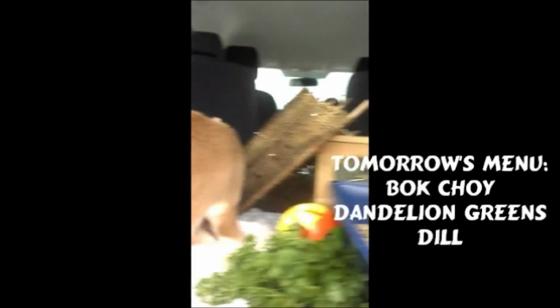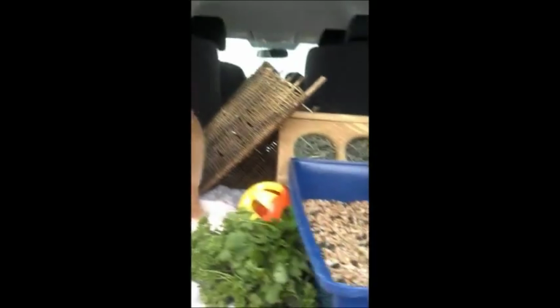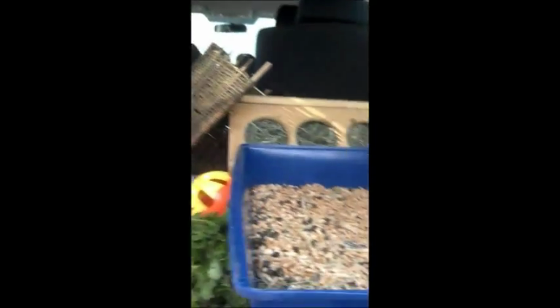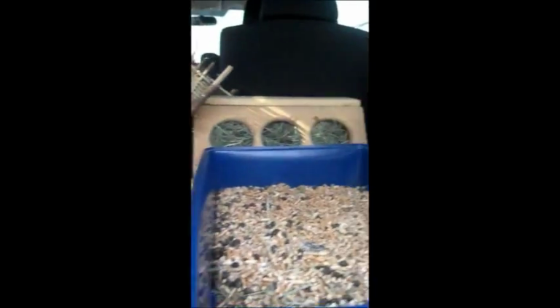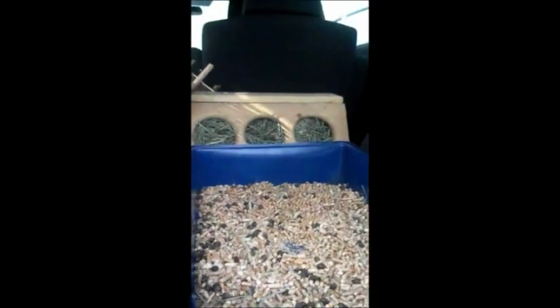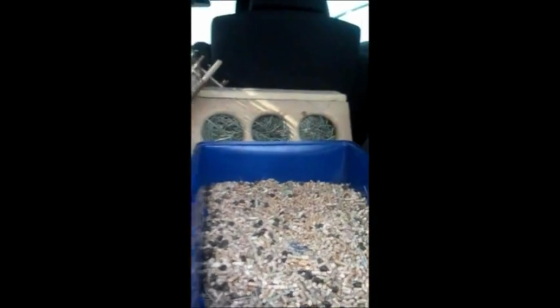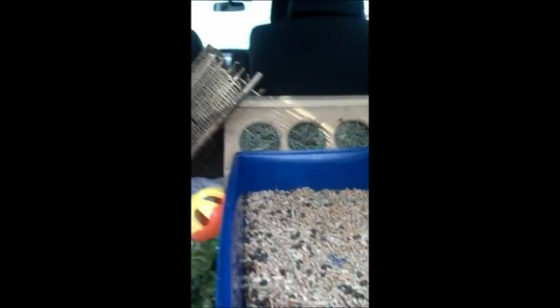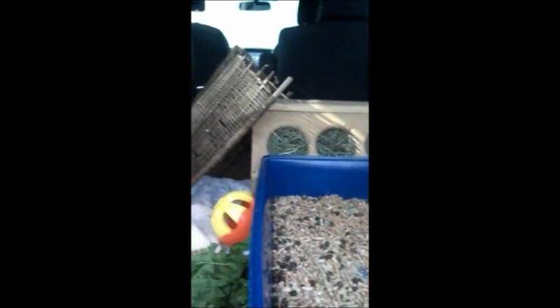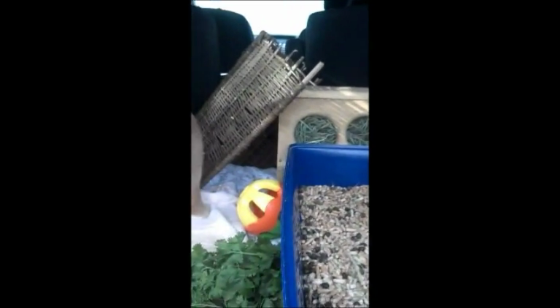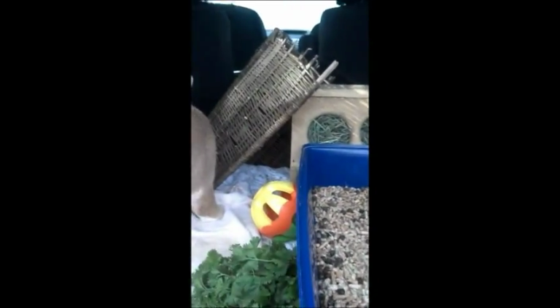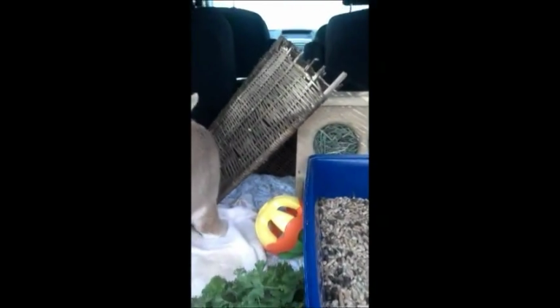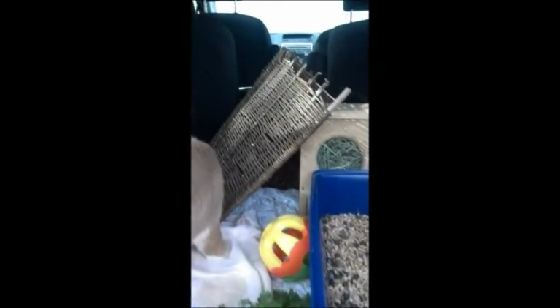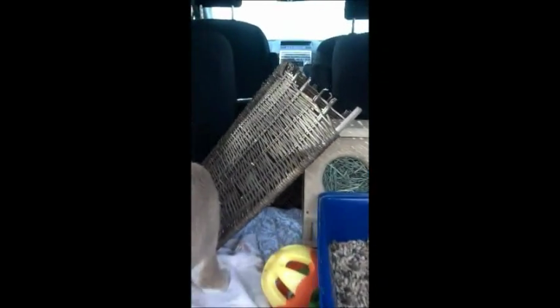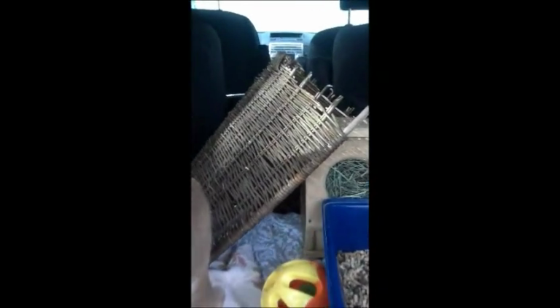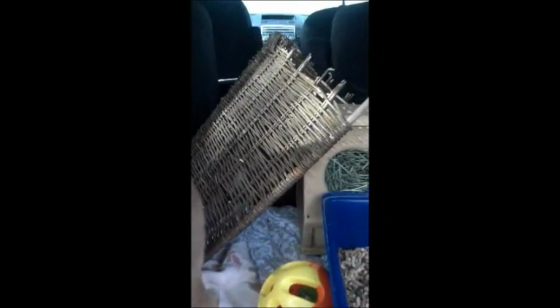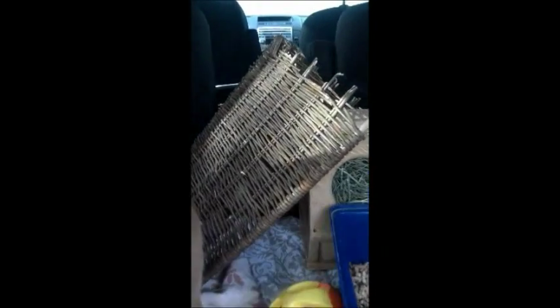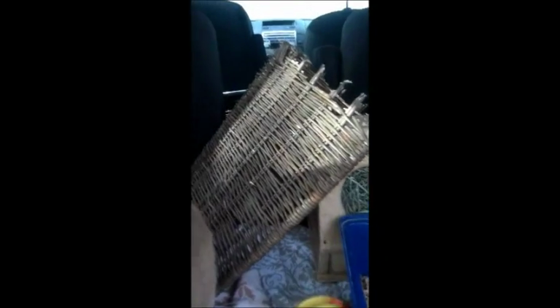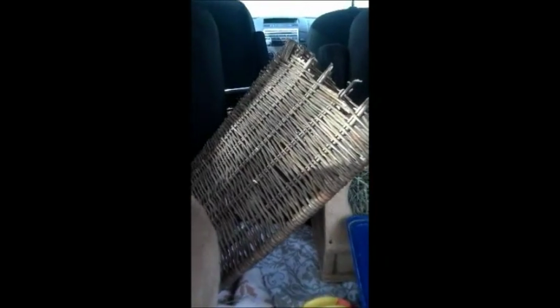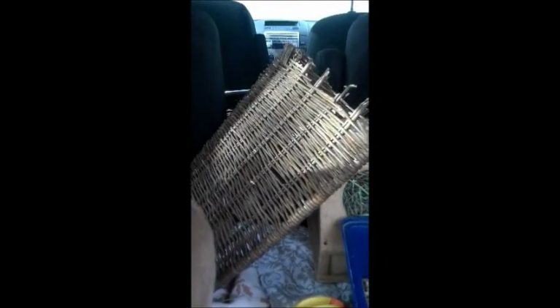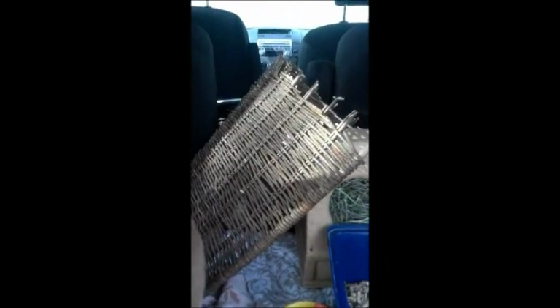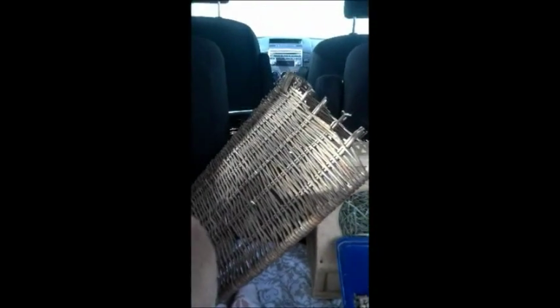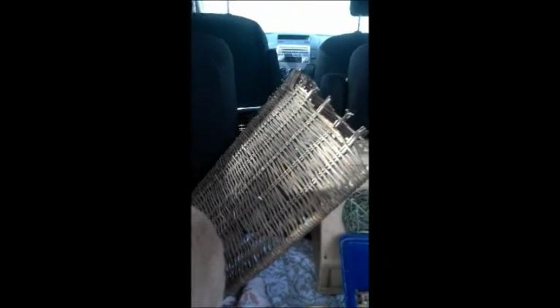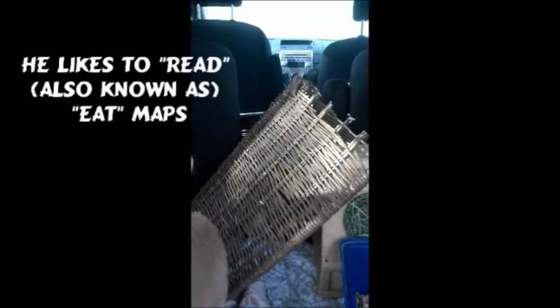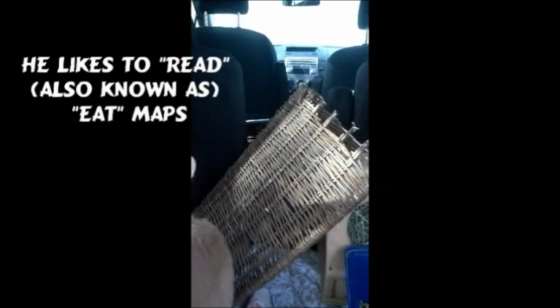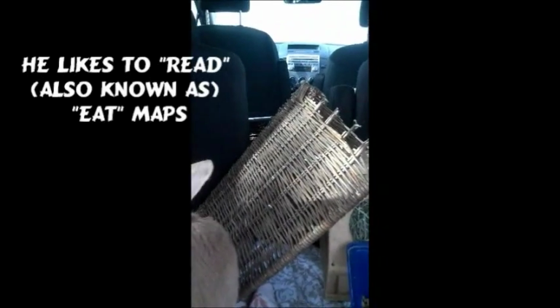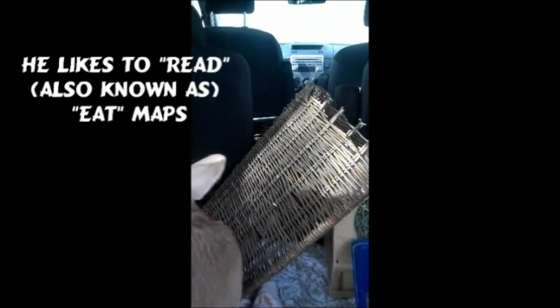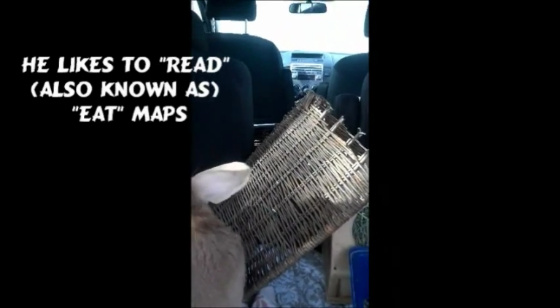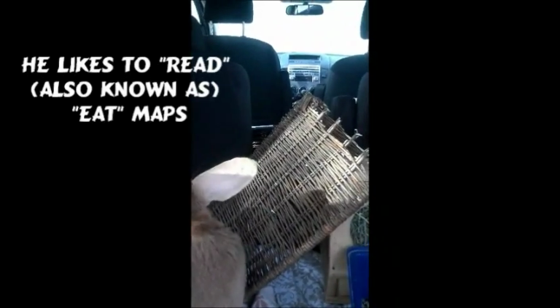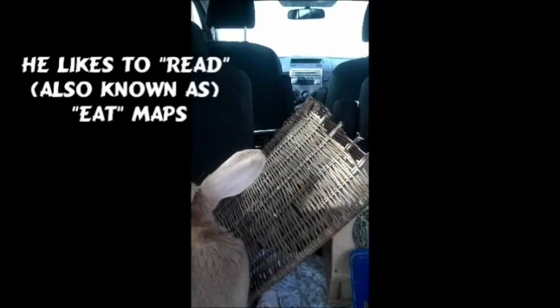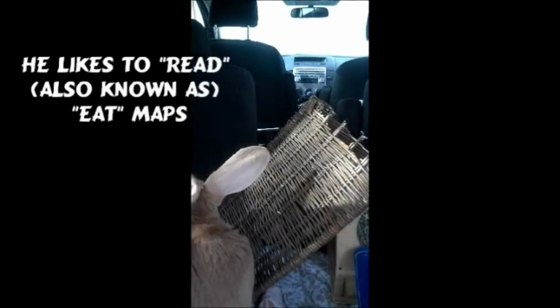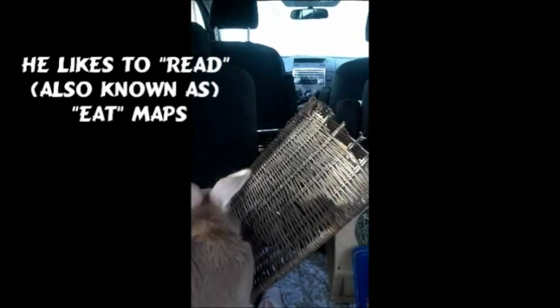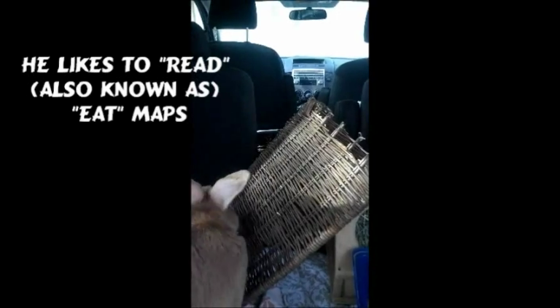I have his litter box, his toys, and I have something to keep him from crawling up front because he tends to want to do that.